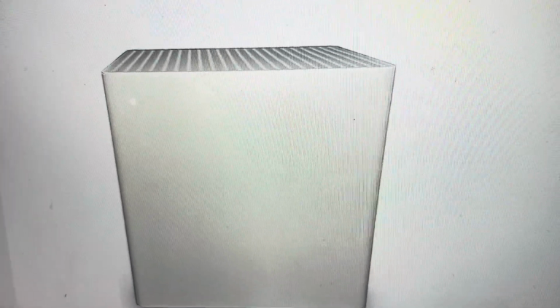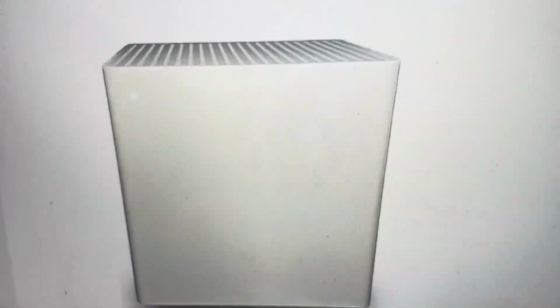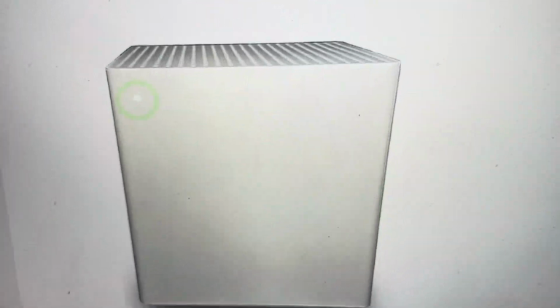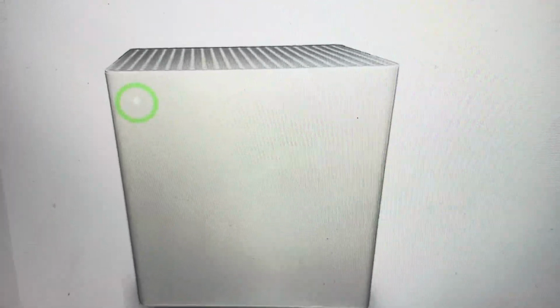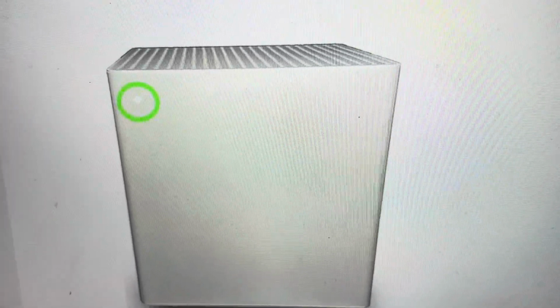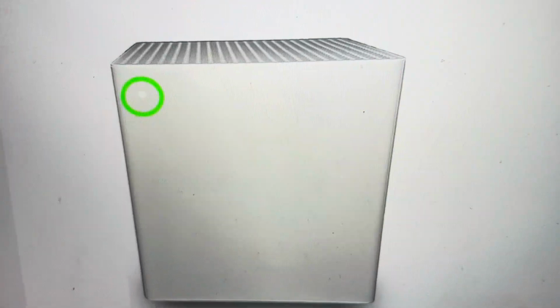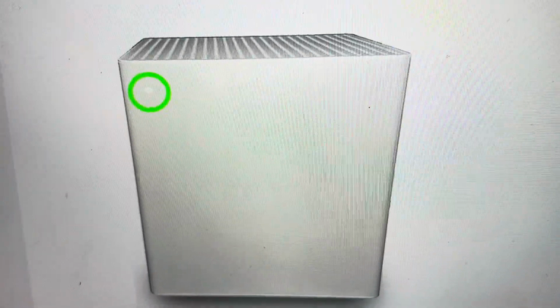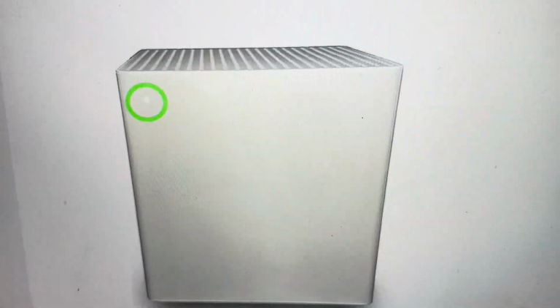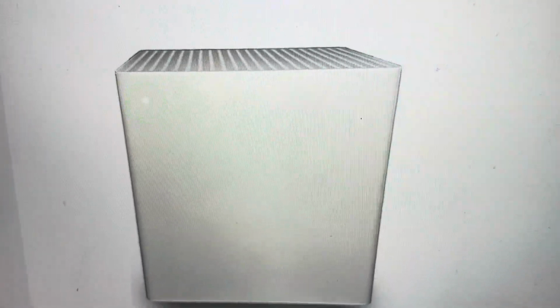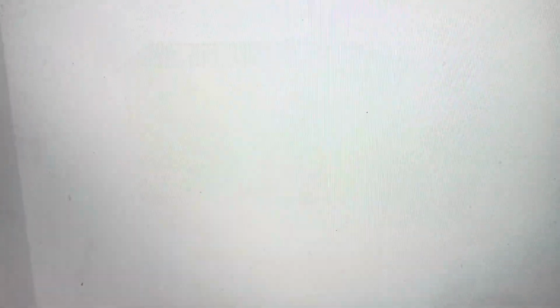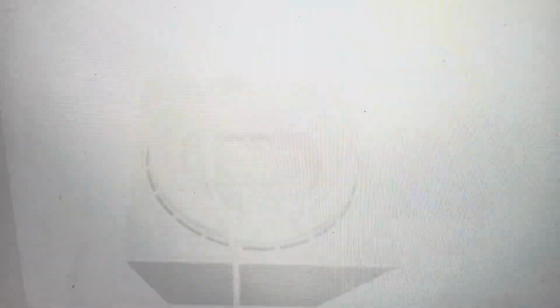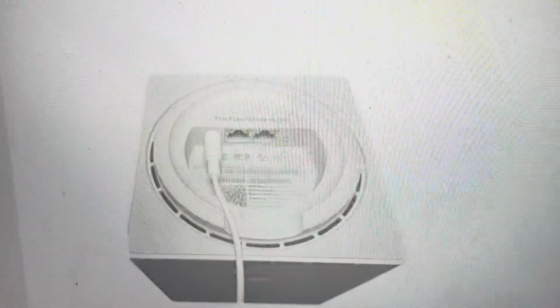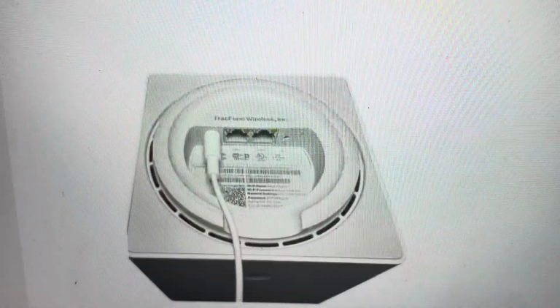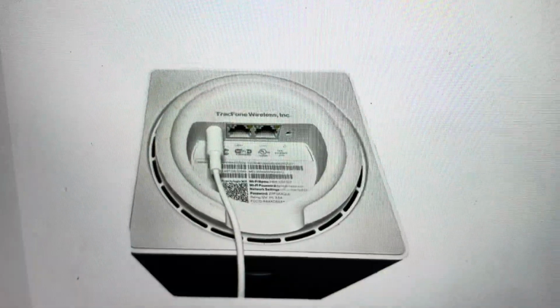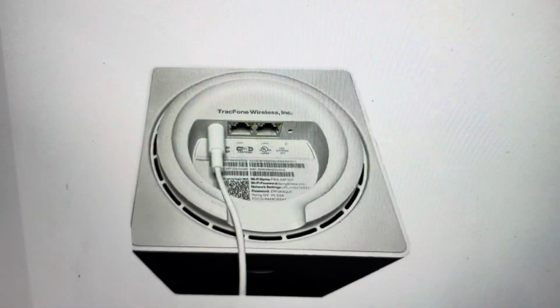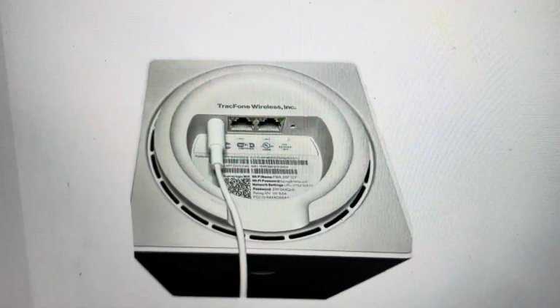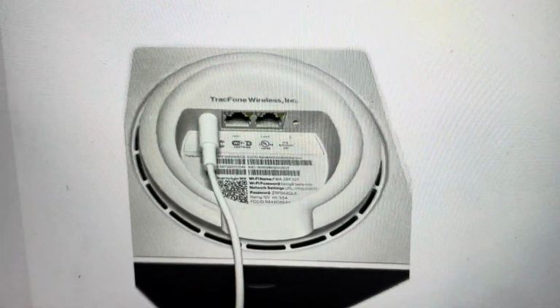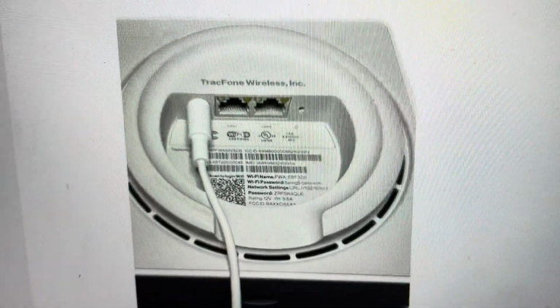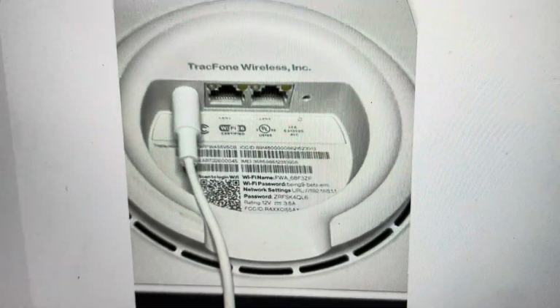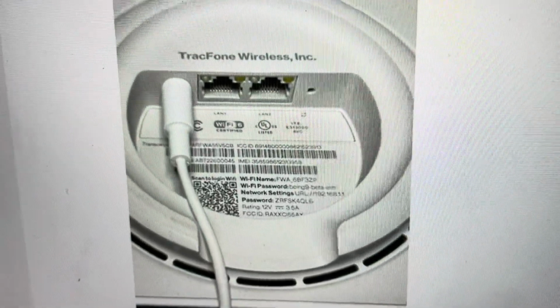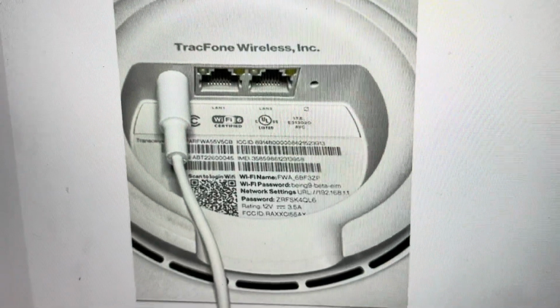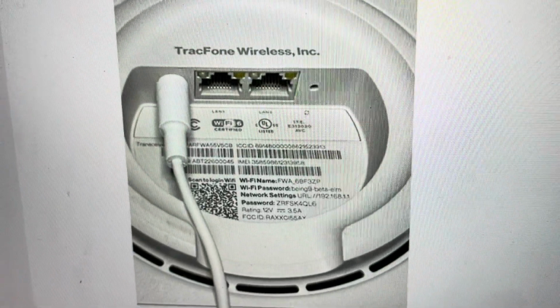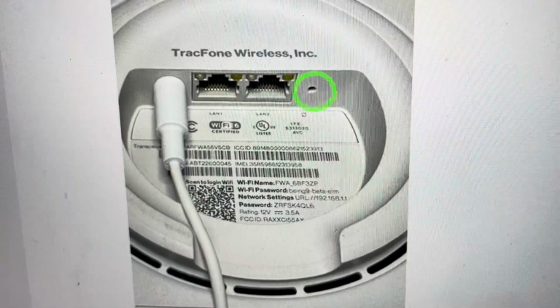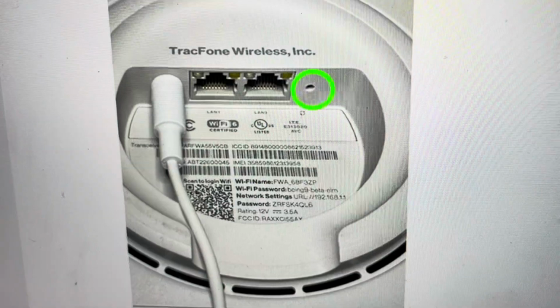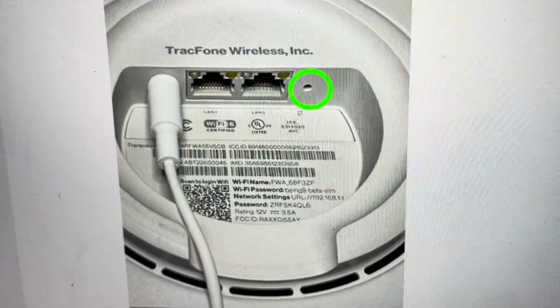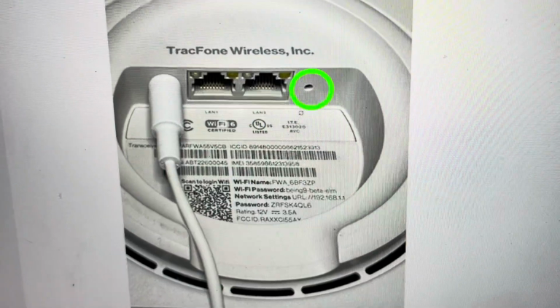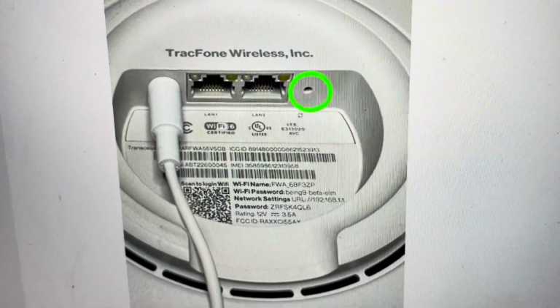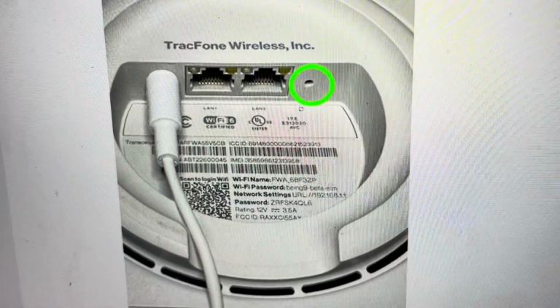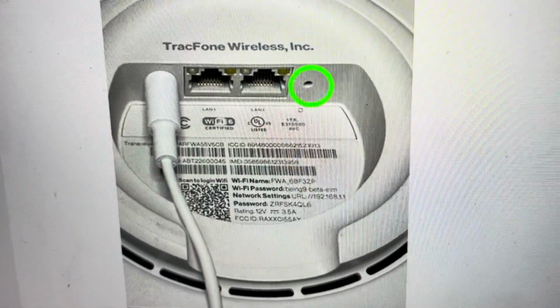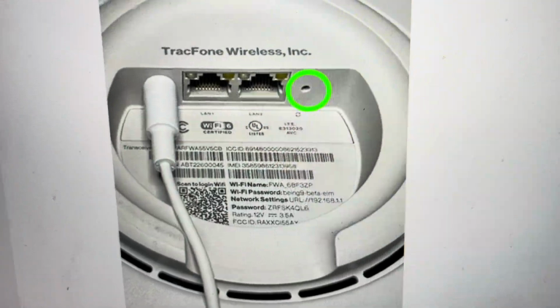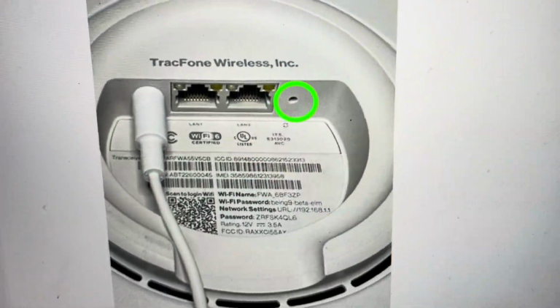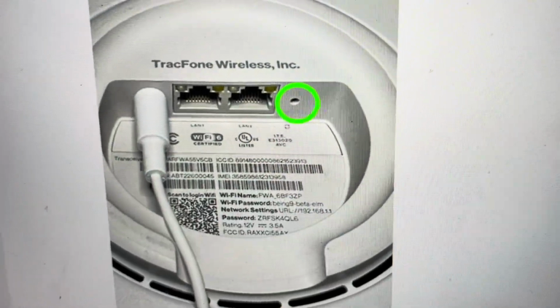Hey everybody, this is a quick video in case you have a Straight Talk router and you need to do a hard reset to the factory default settings.